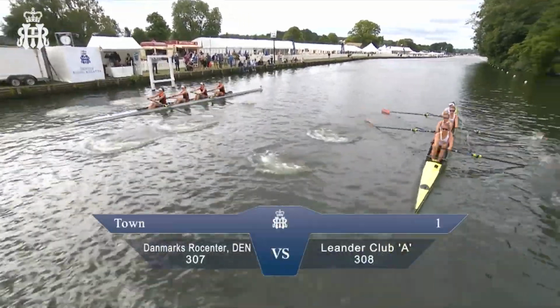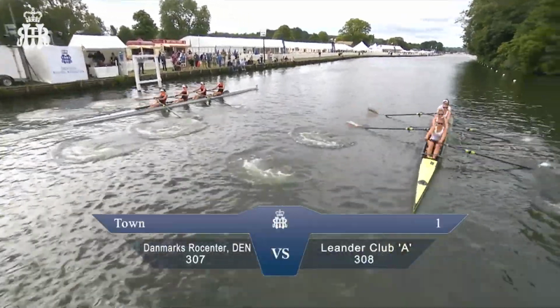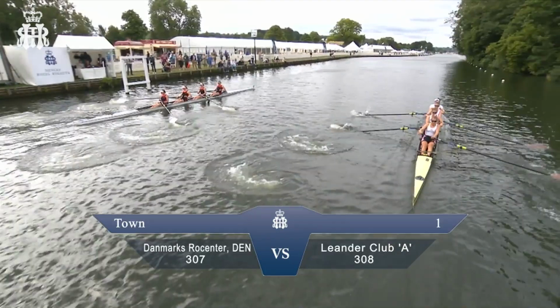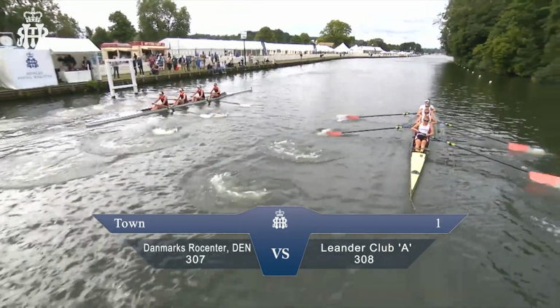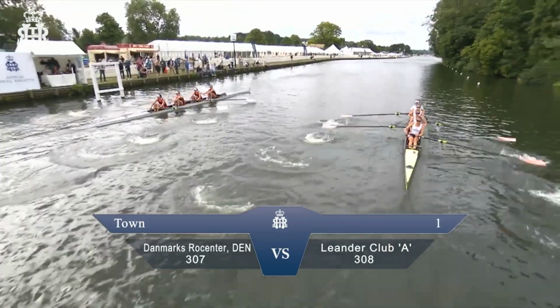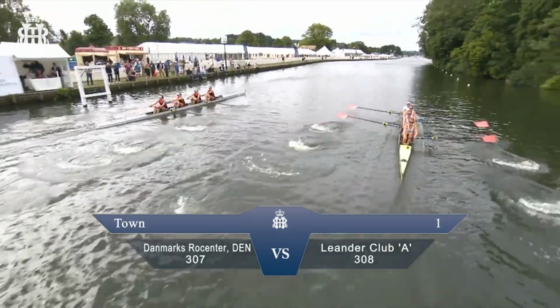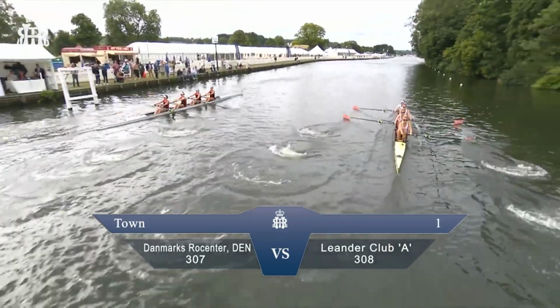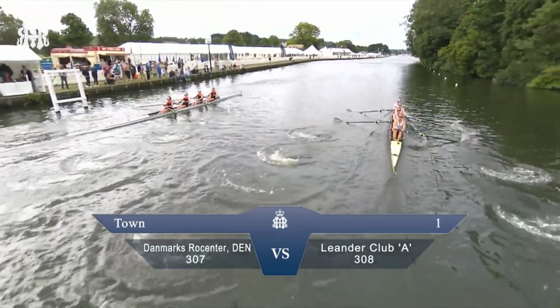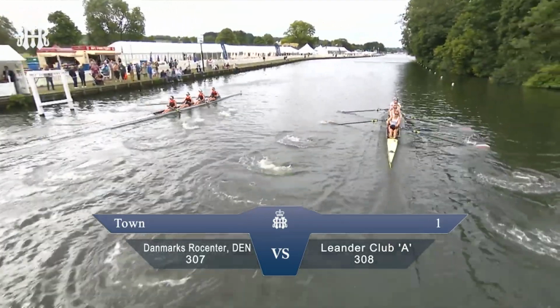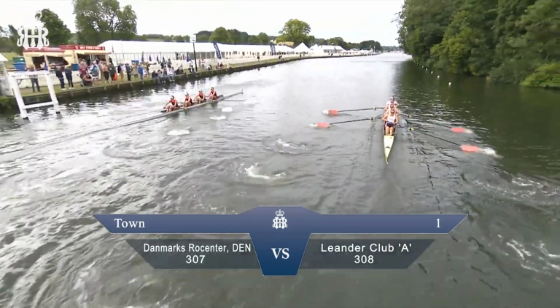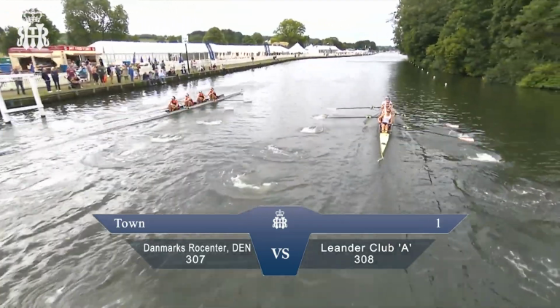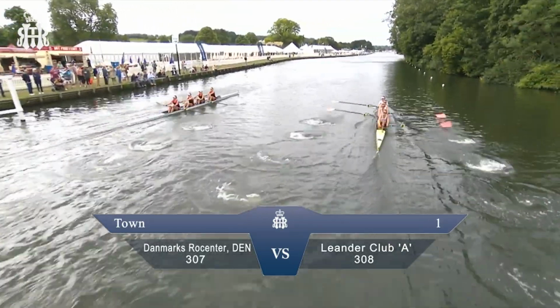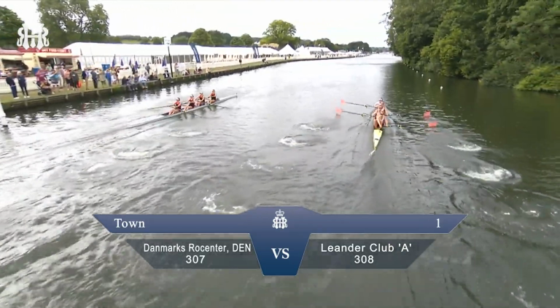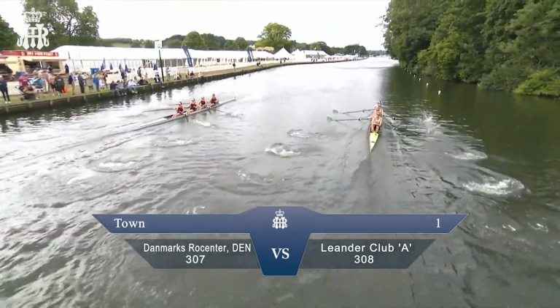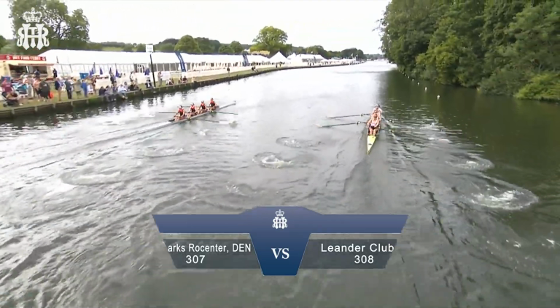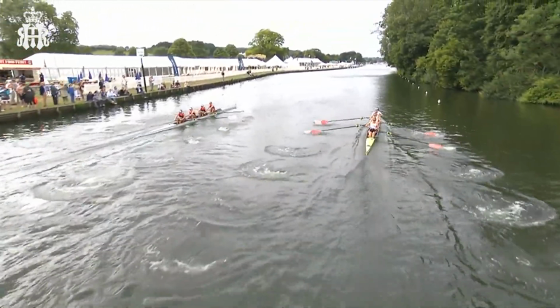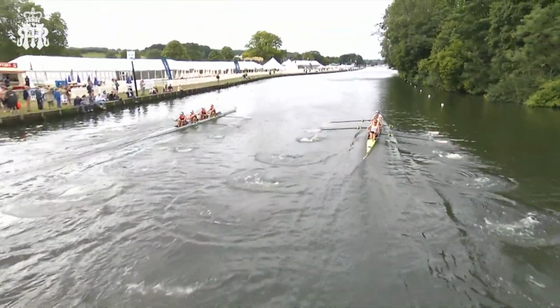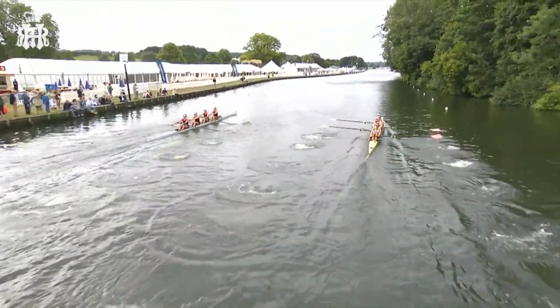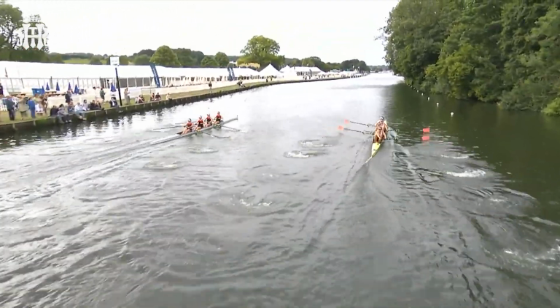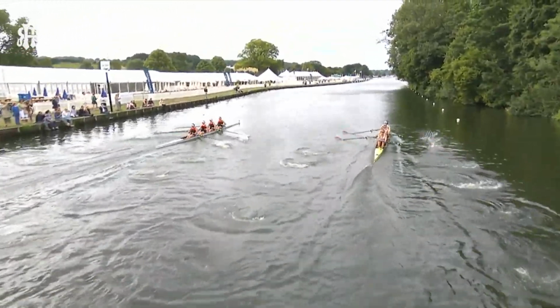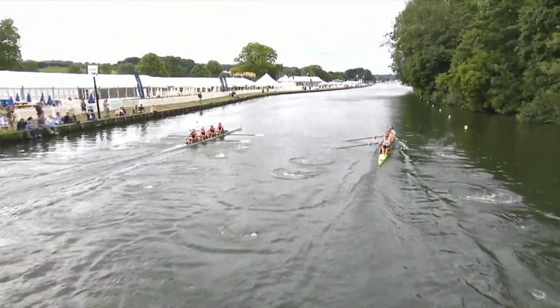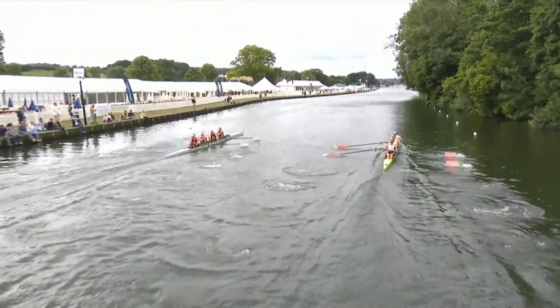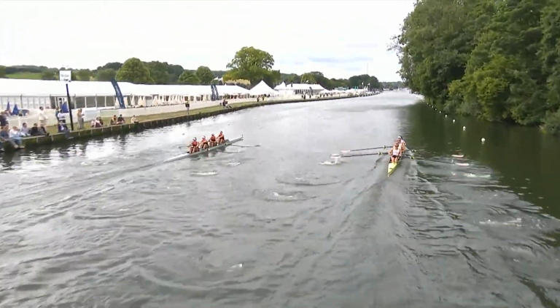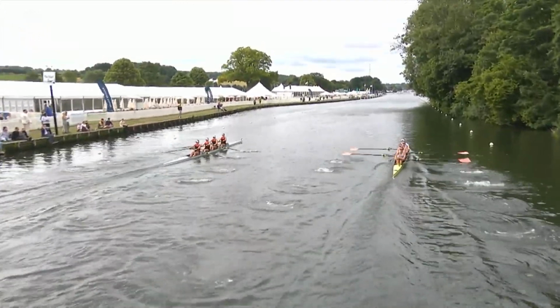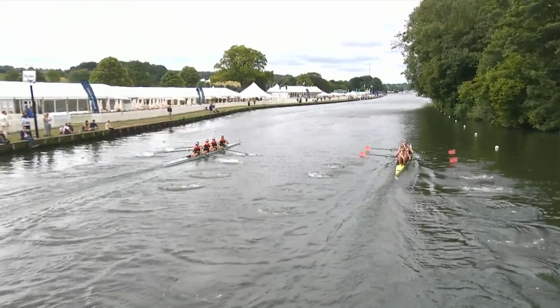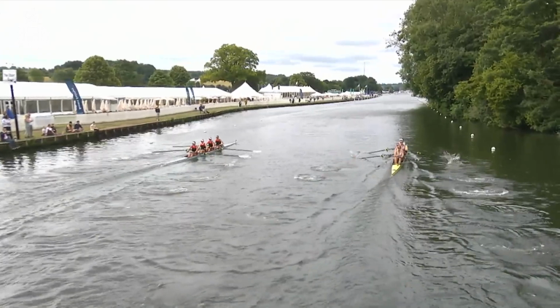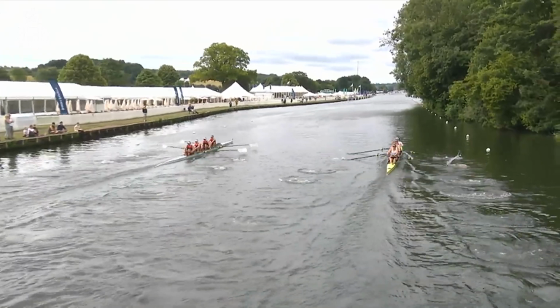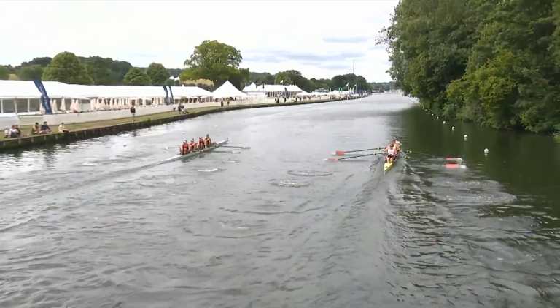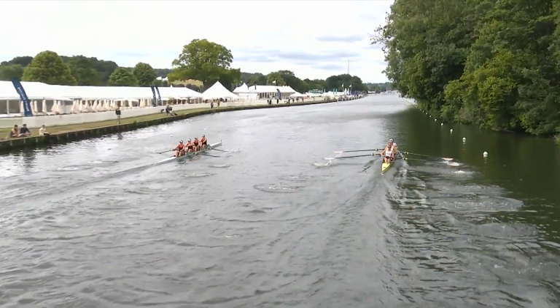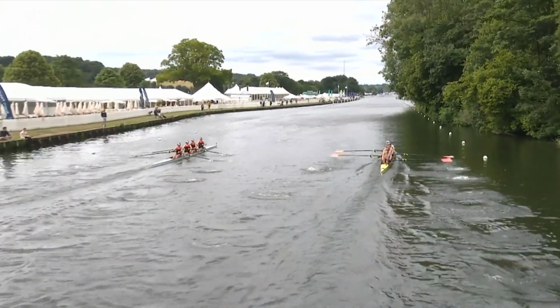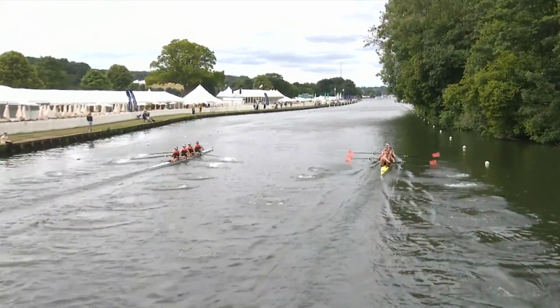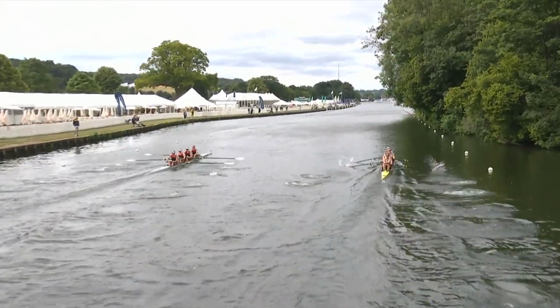We're away now in the Town Challenge Cup — Denmark's Rocenter, Denmark, versus Leander Club A crew.